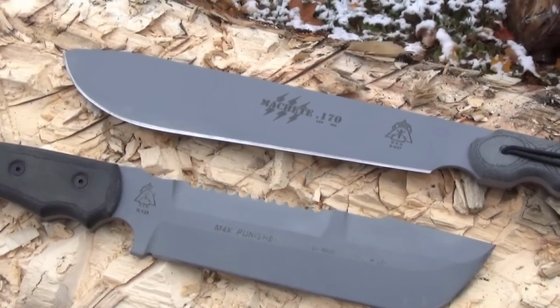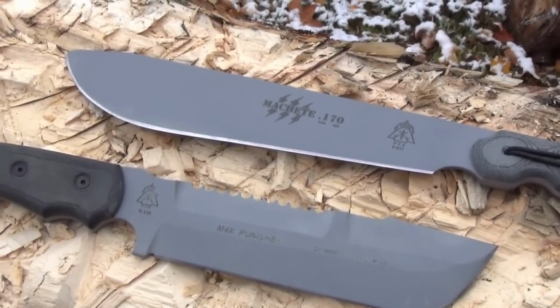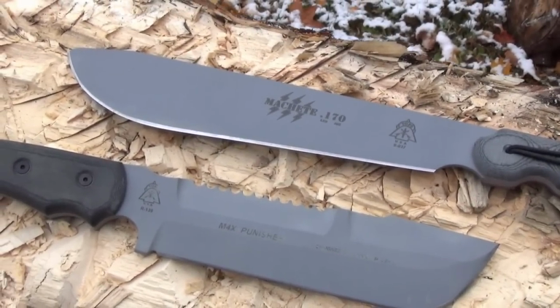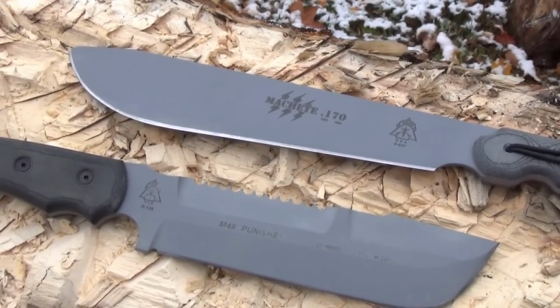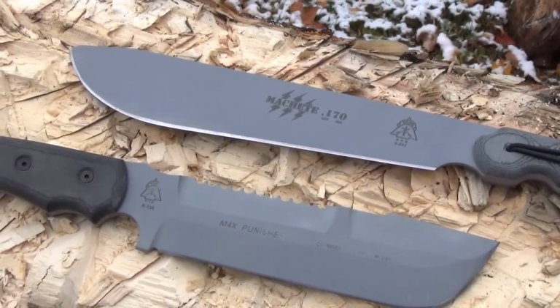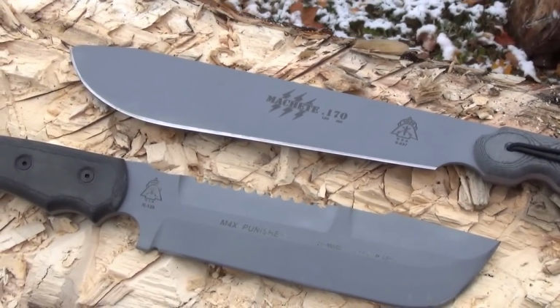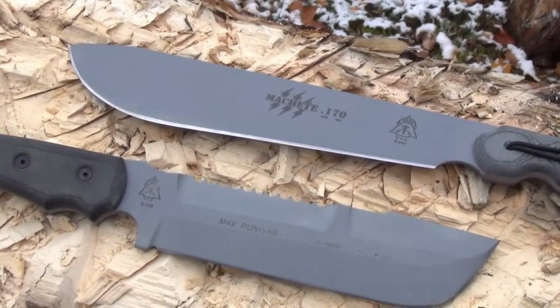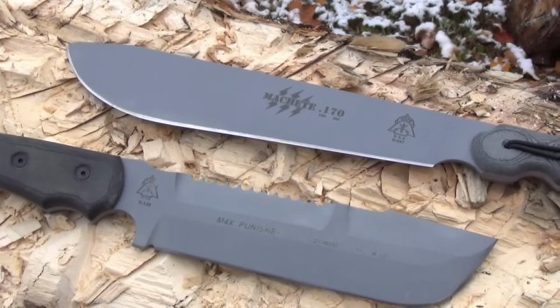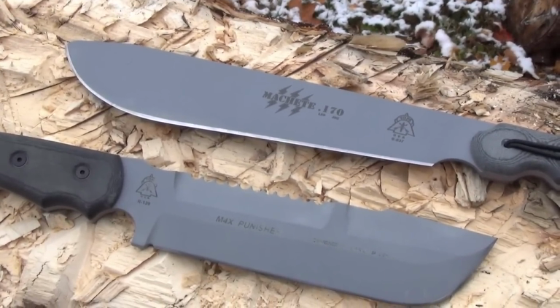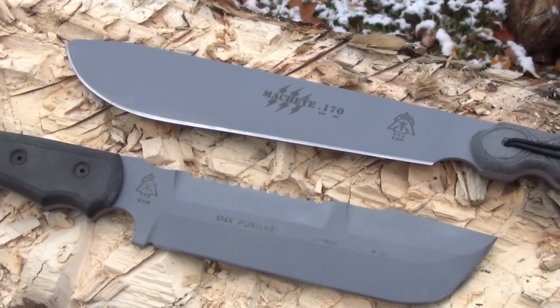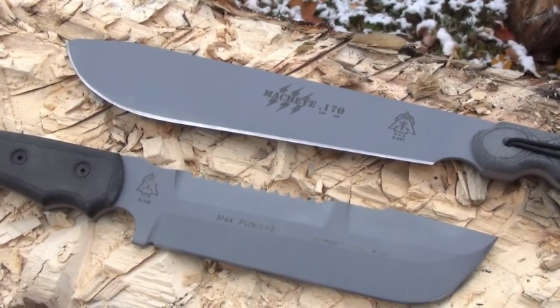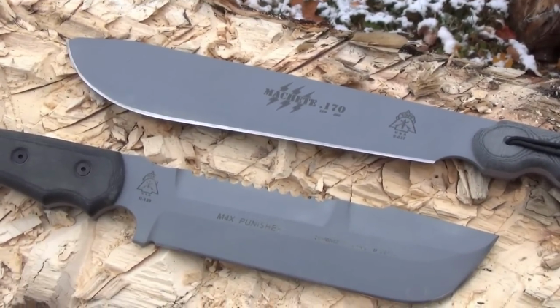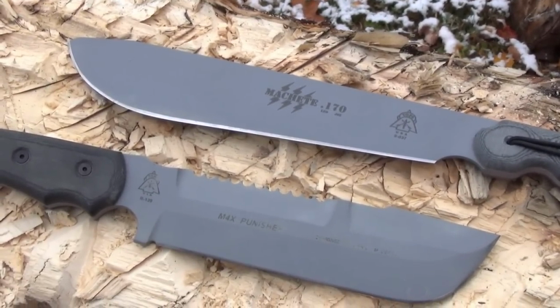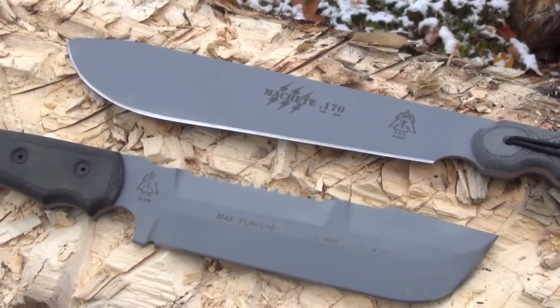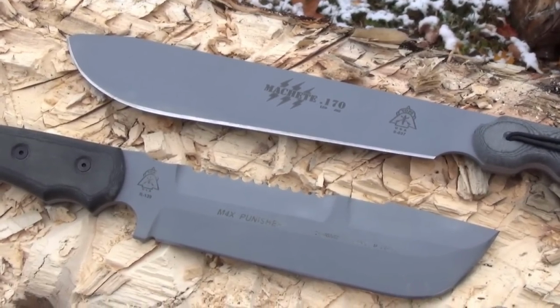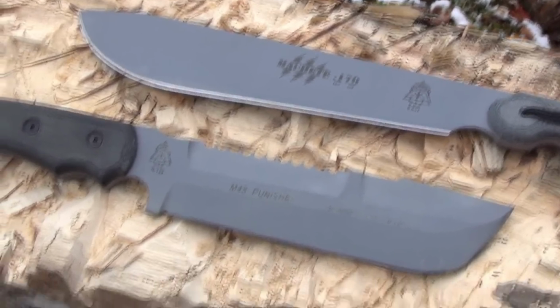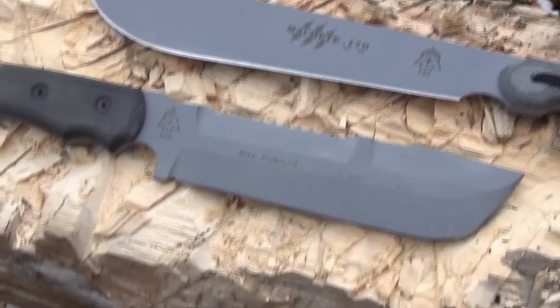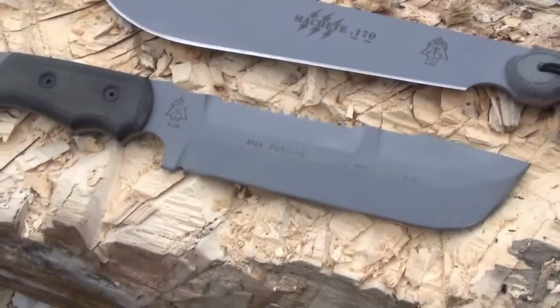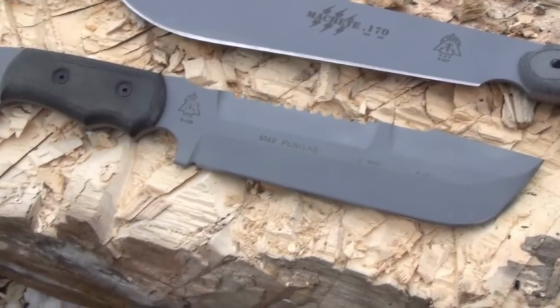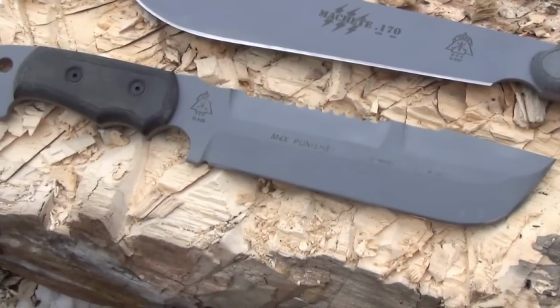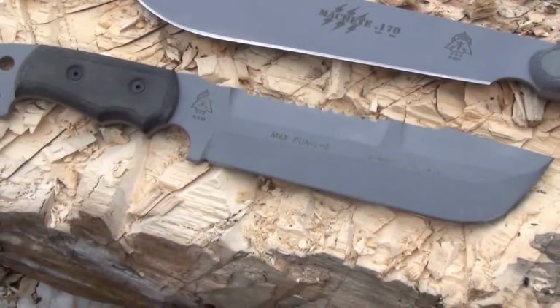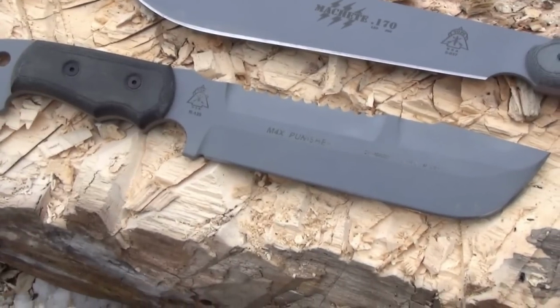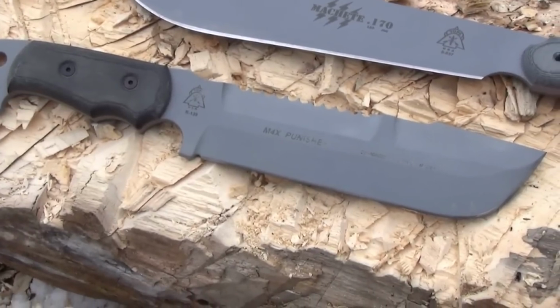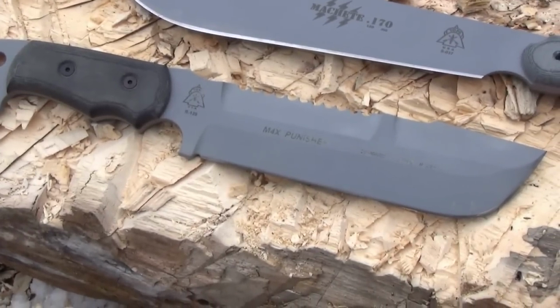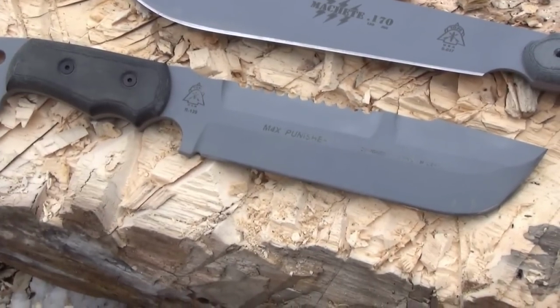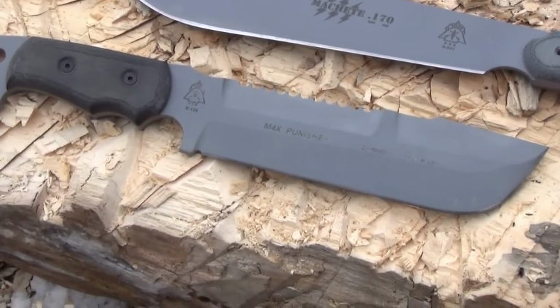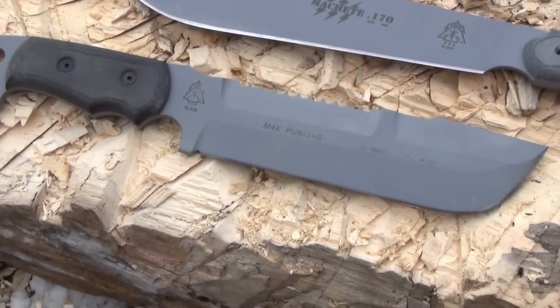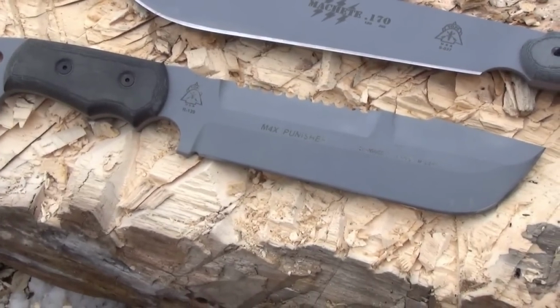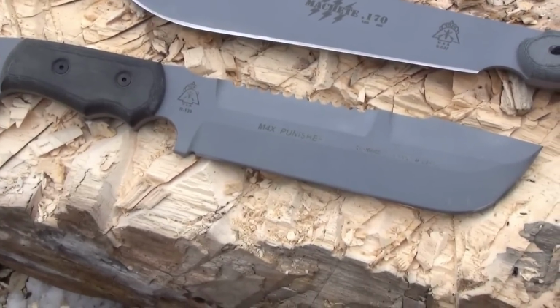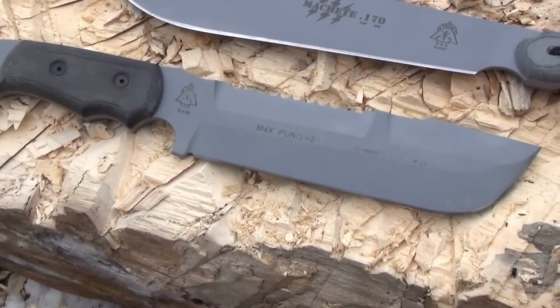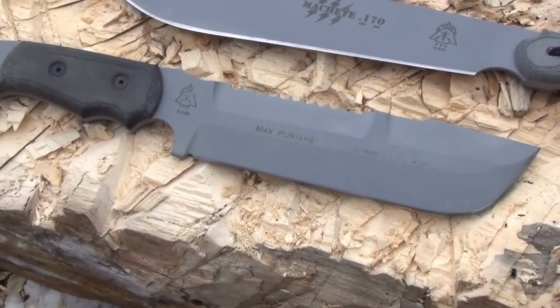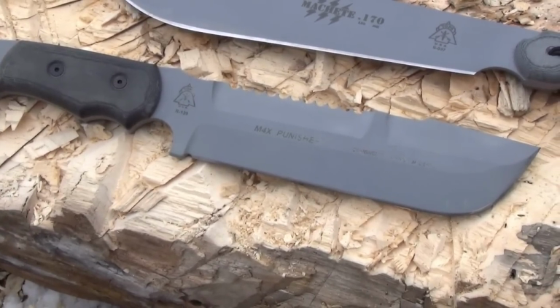You can check out my review of that Machete — I'll put a link. But today I'm going to put some use on this Max Punisher.